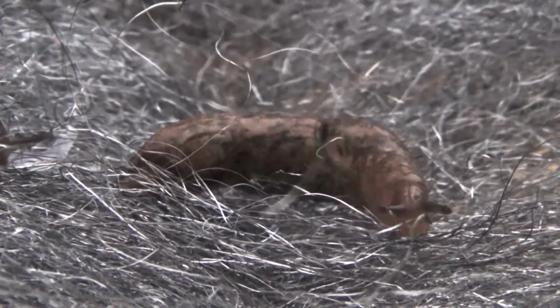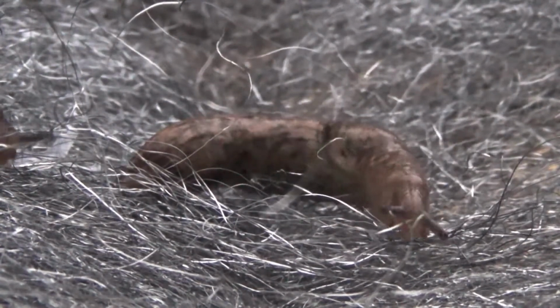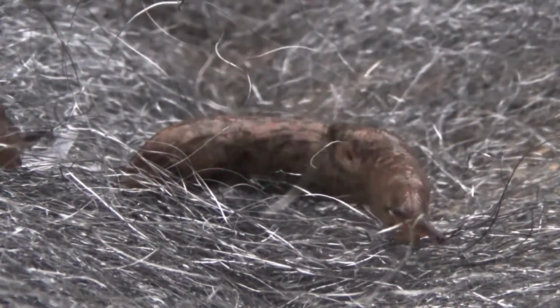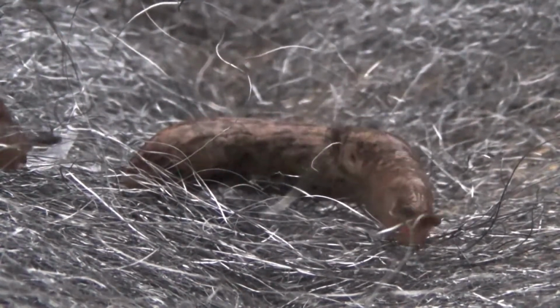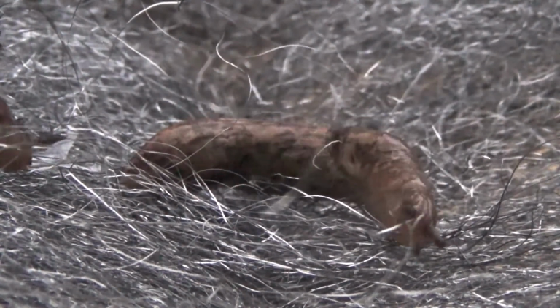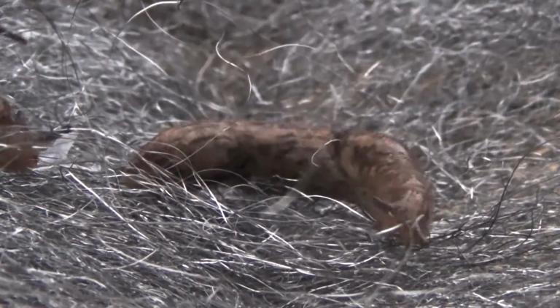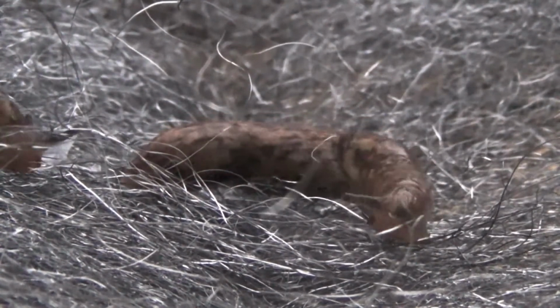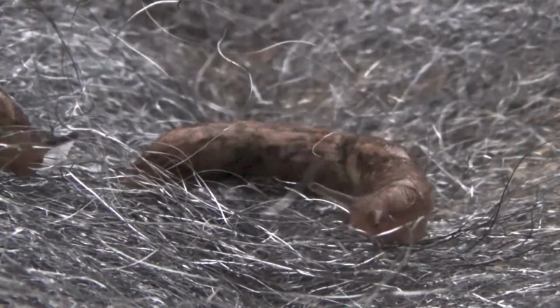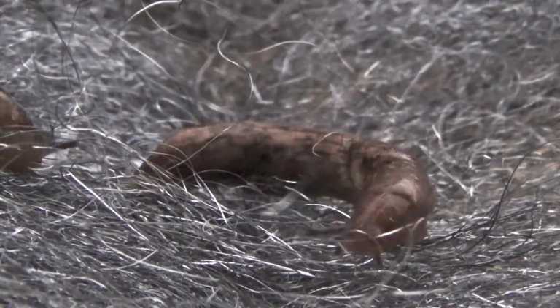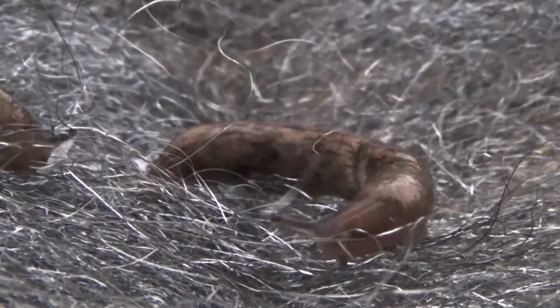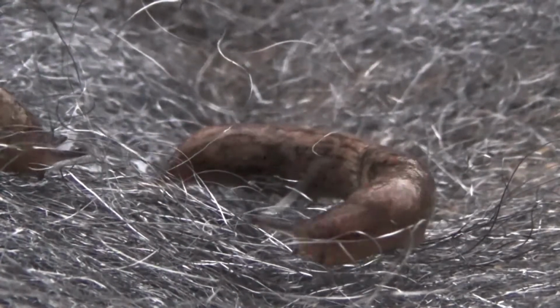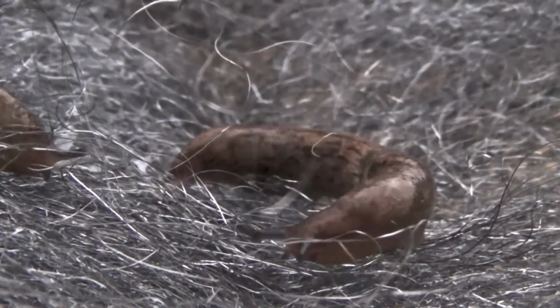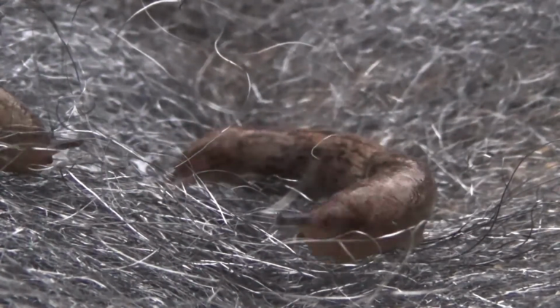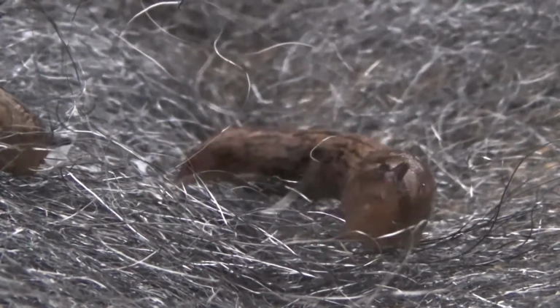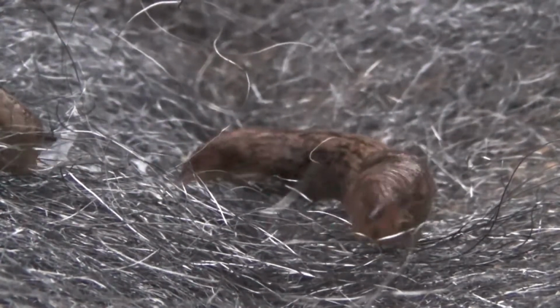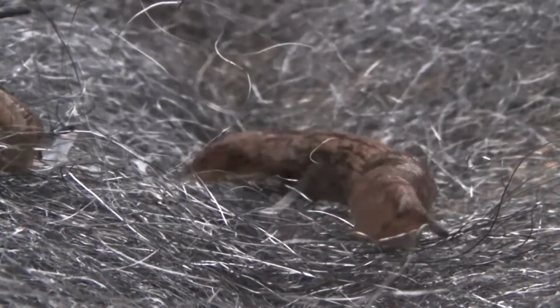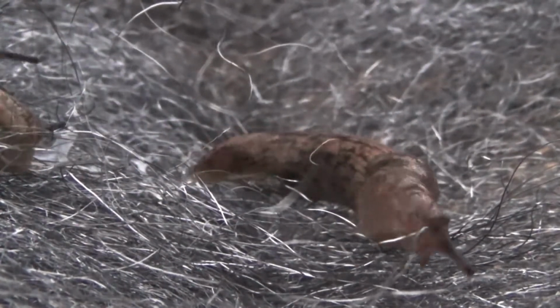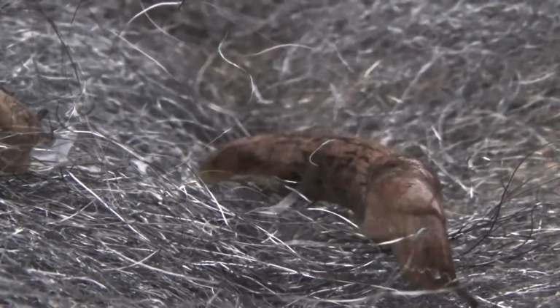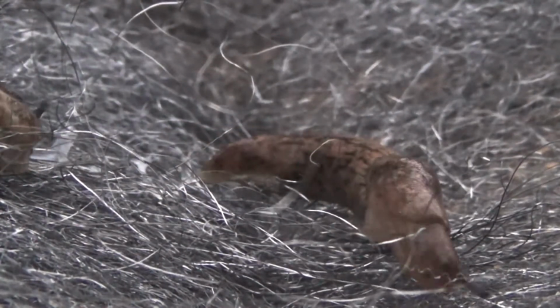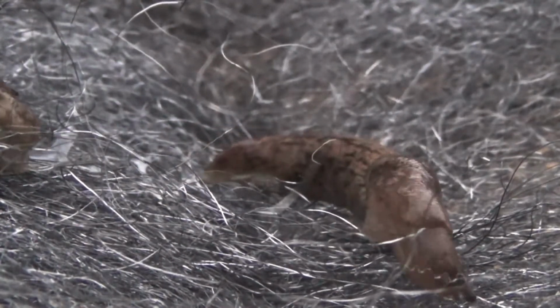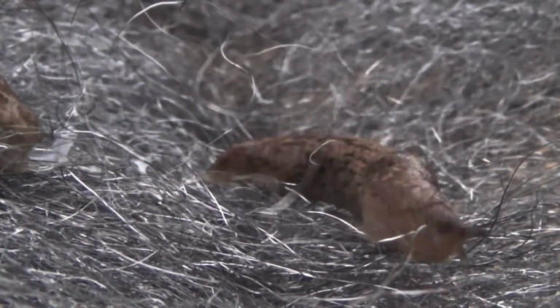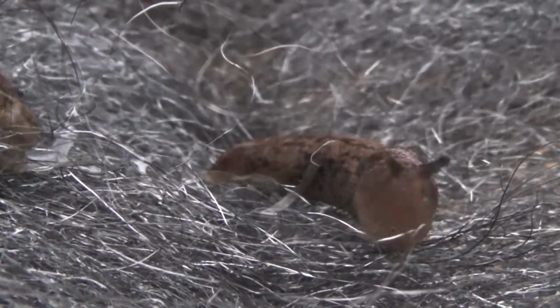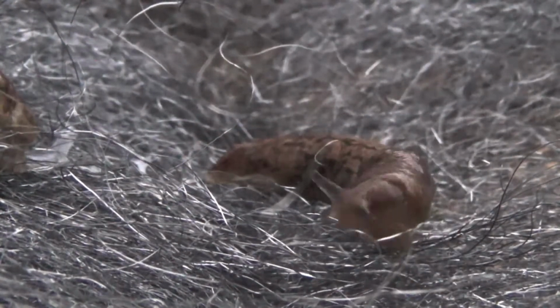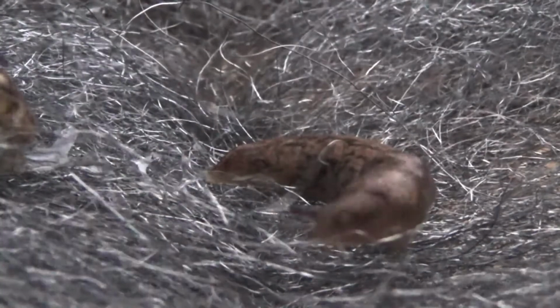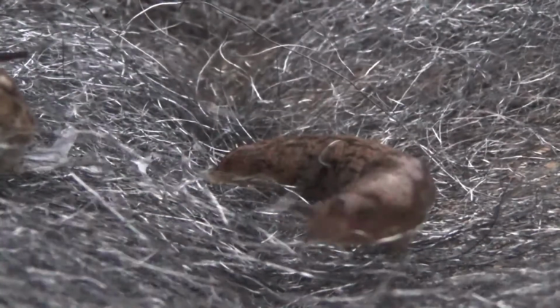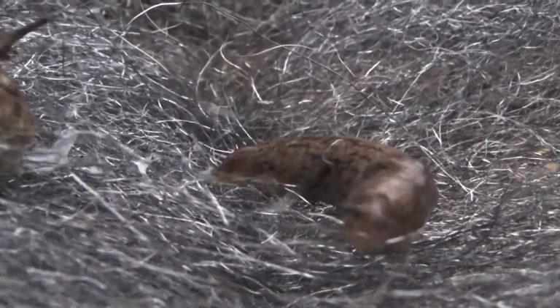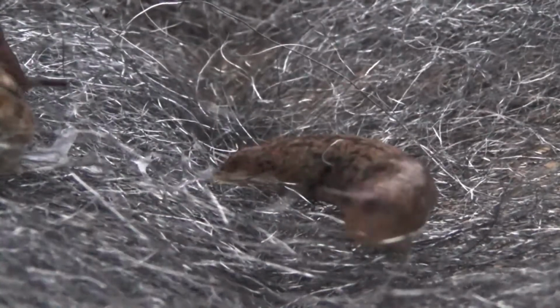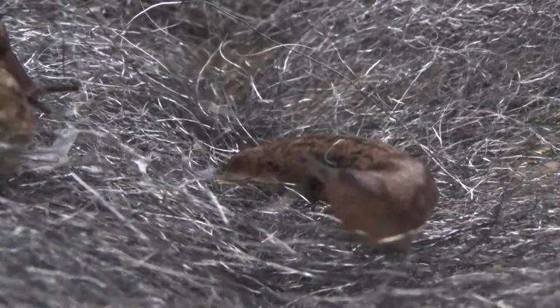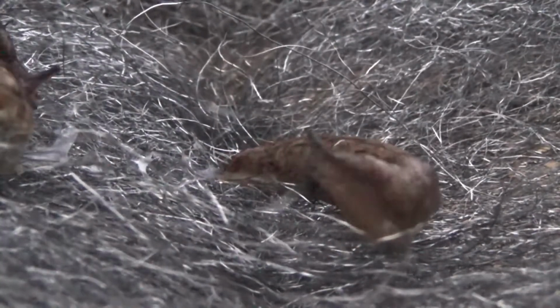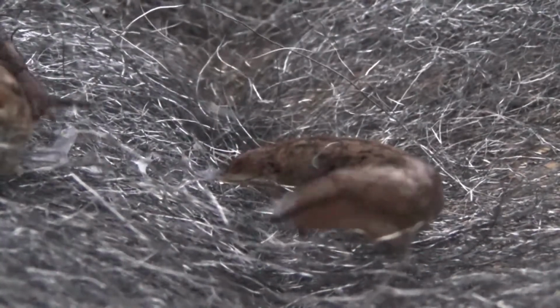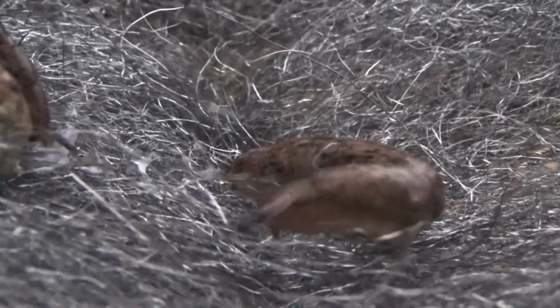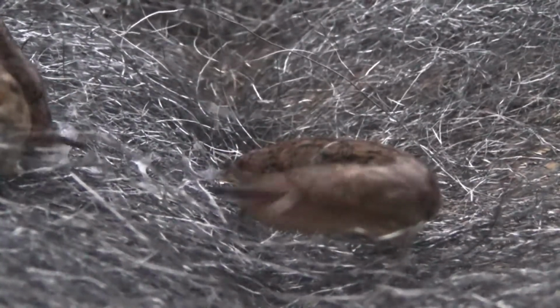Steel wool? You think that's going to stop us? Steel wool? Come on.